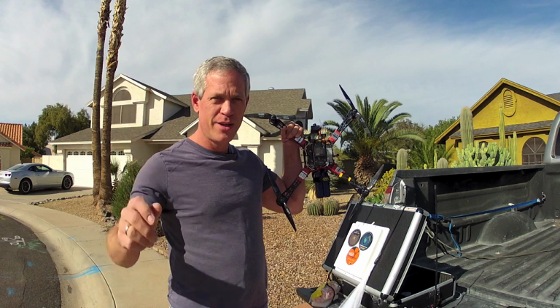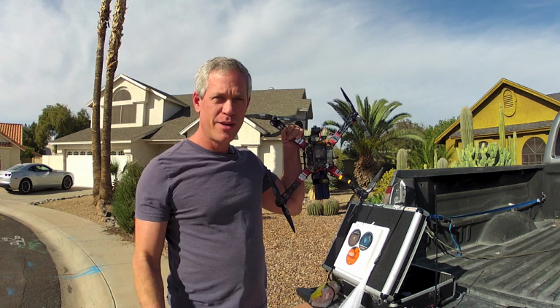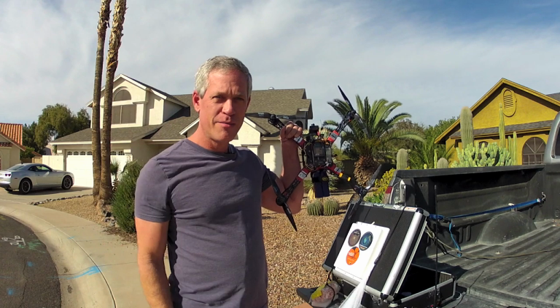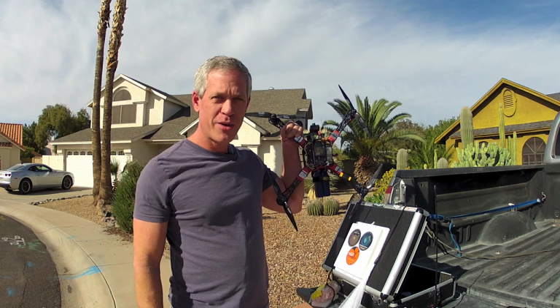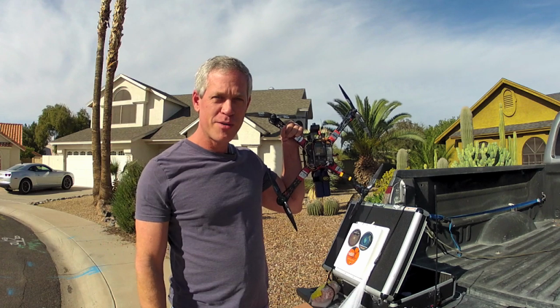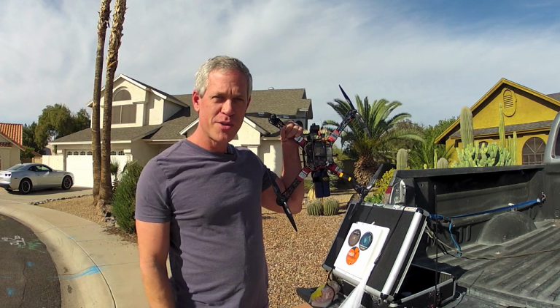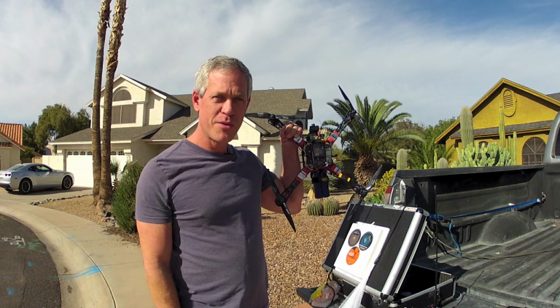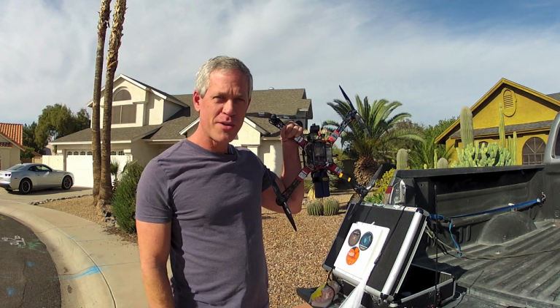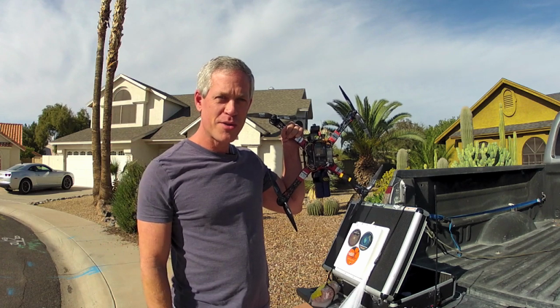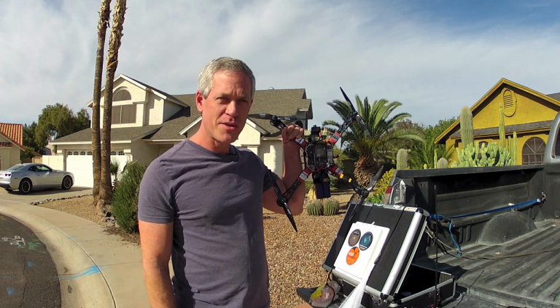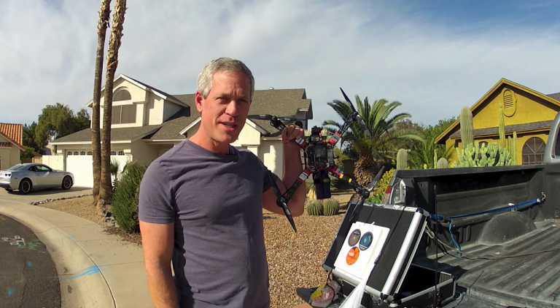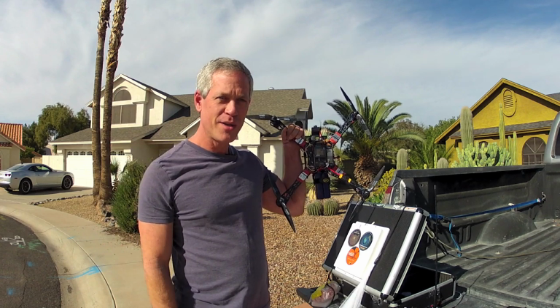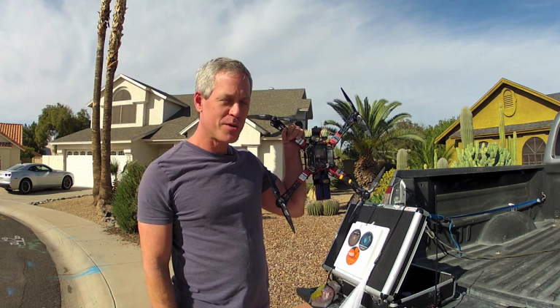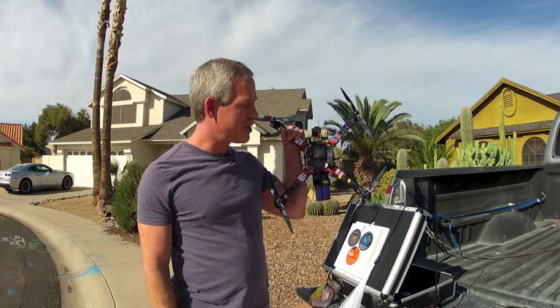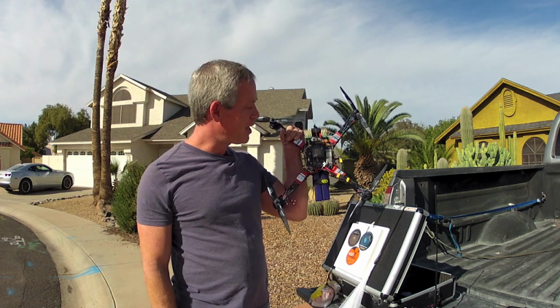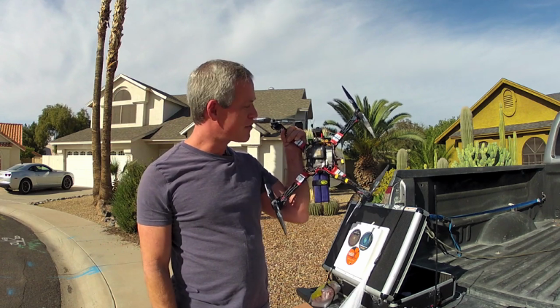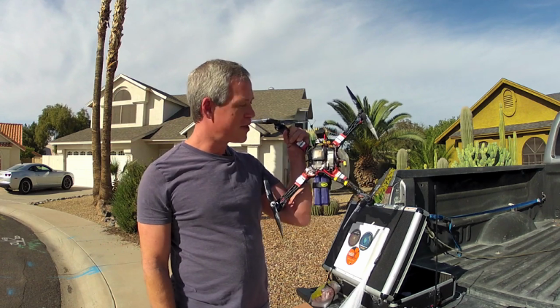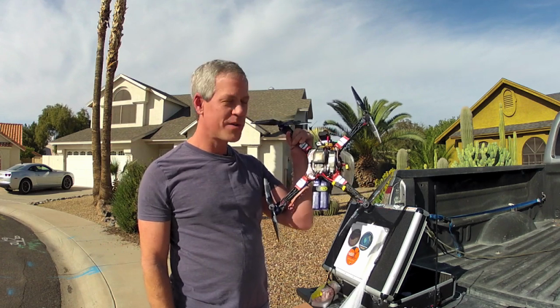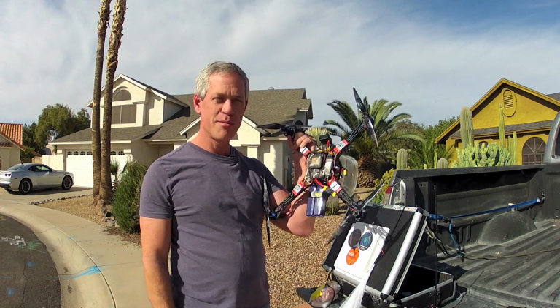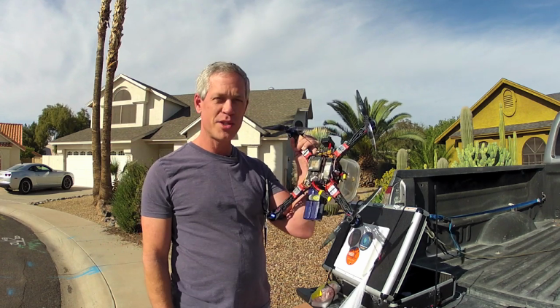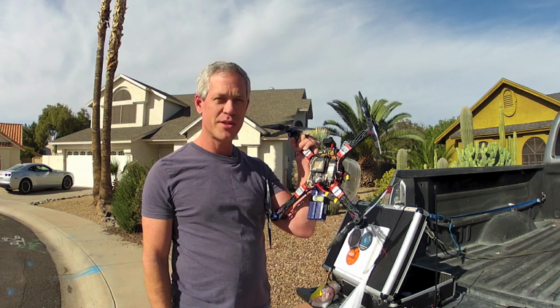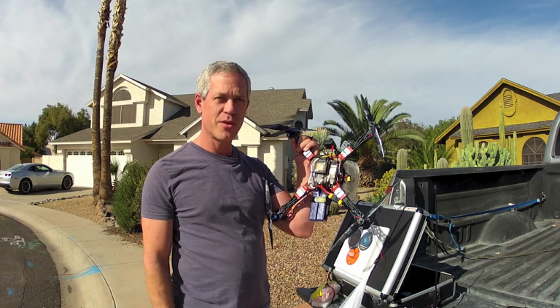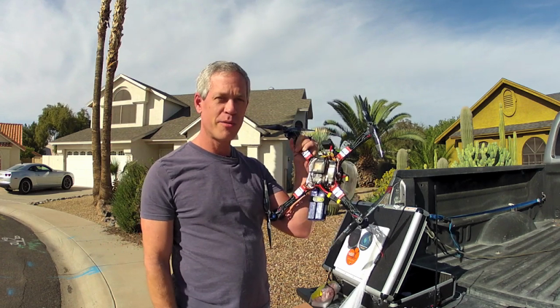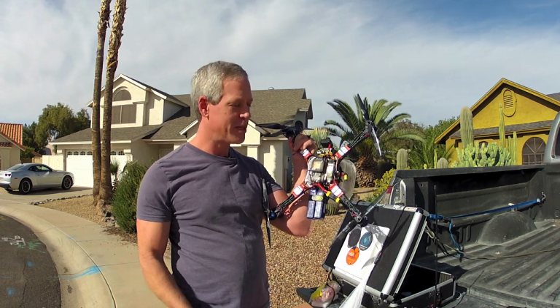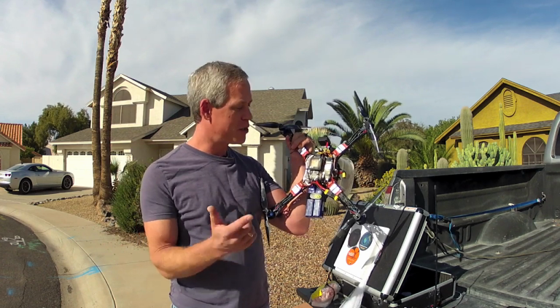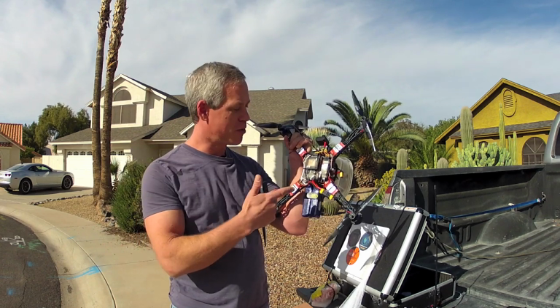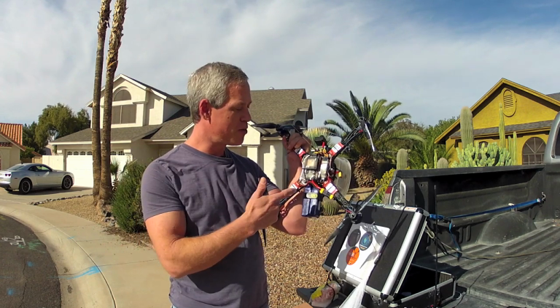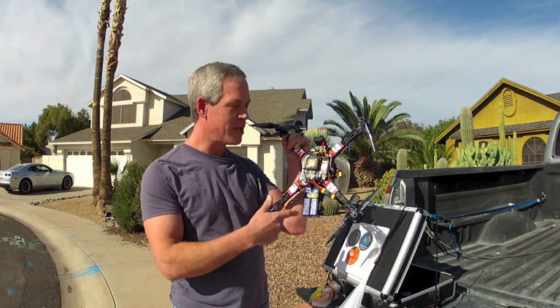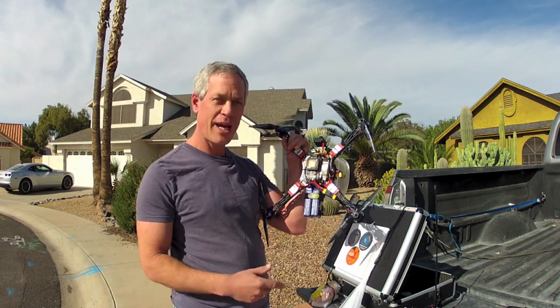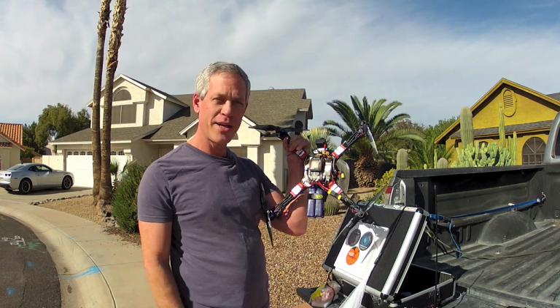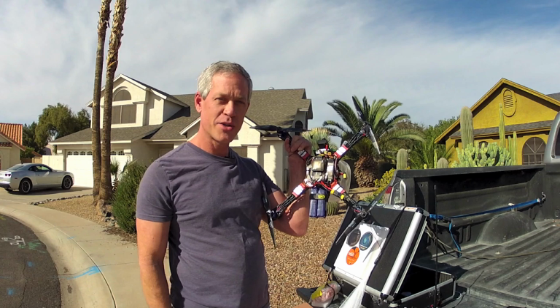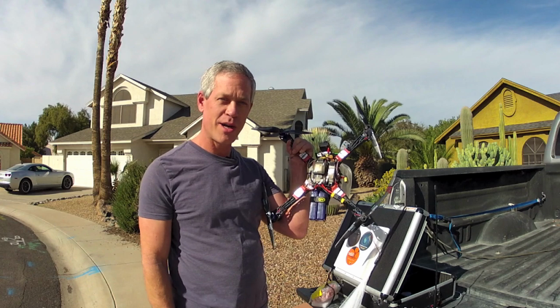Merry Christmas 2013! Today's fun RC mission is going to be a drone candy drop.